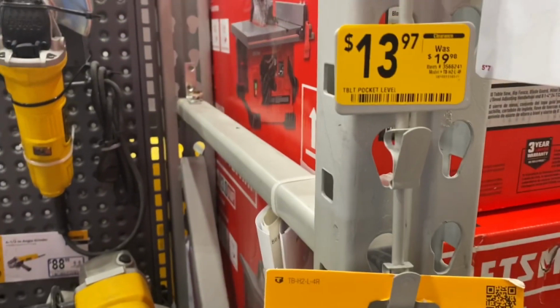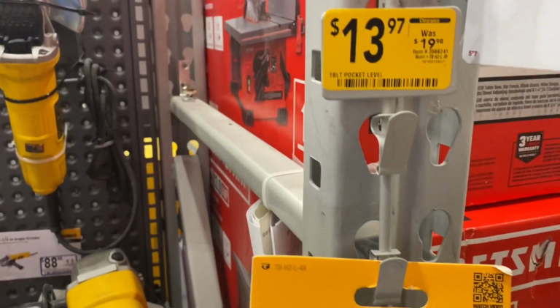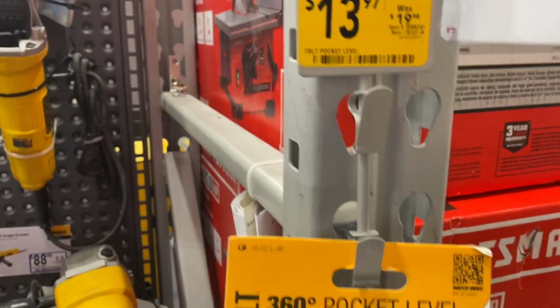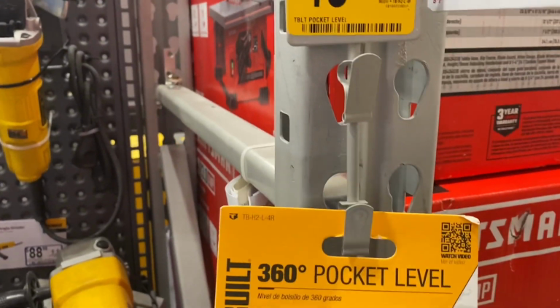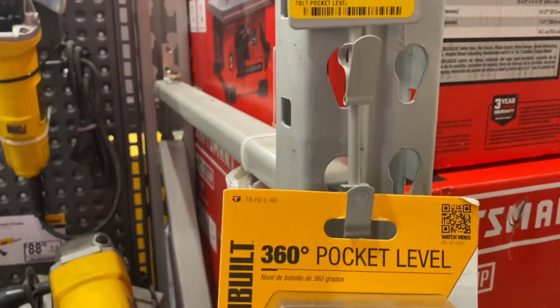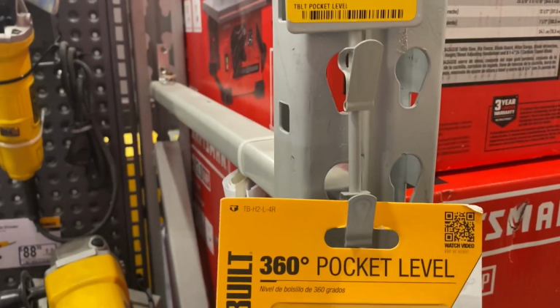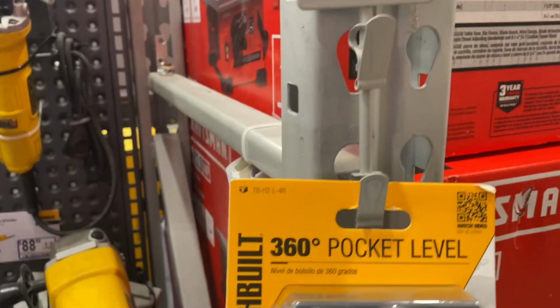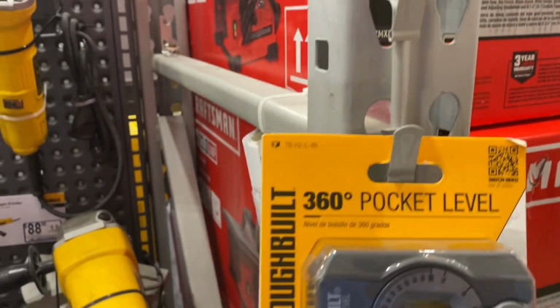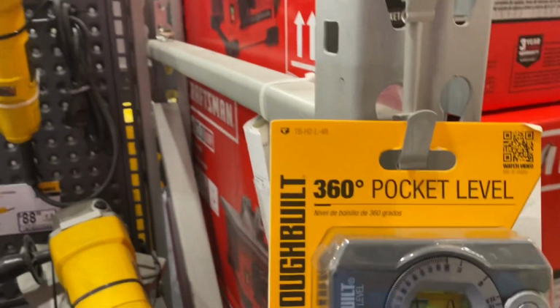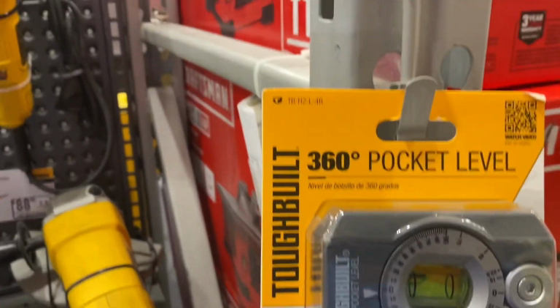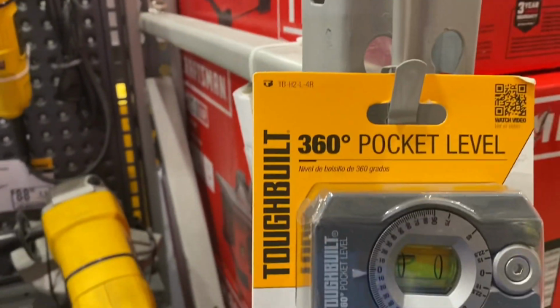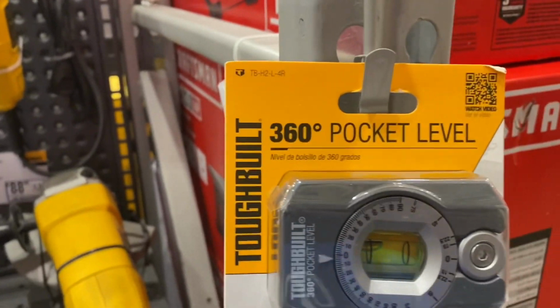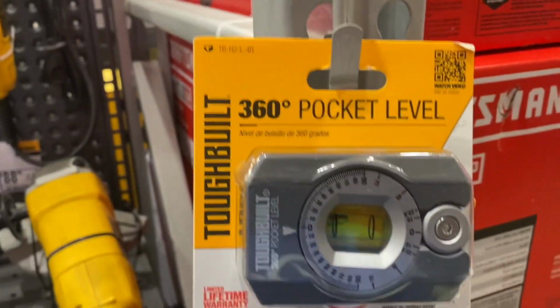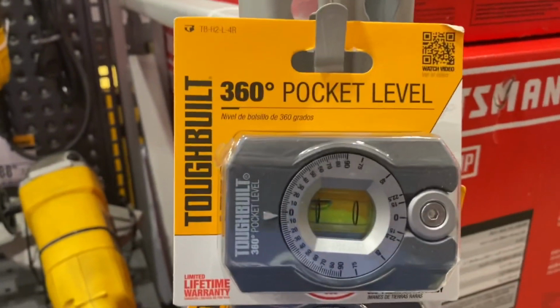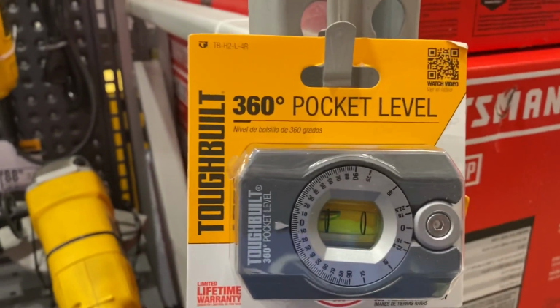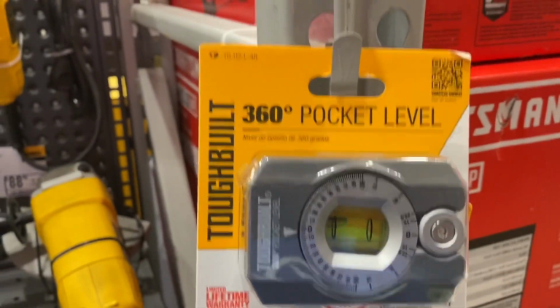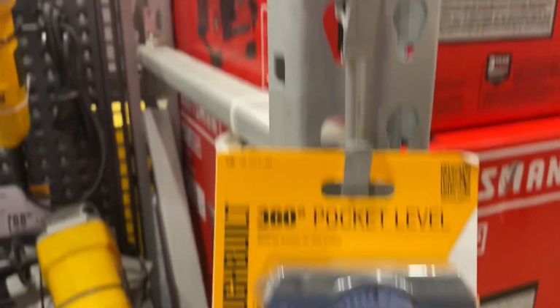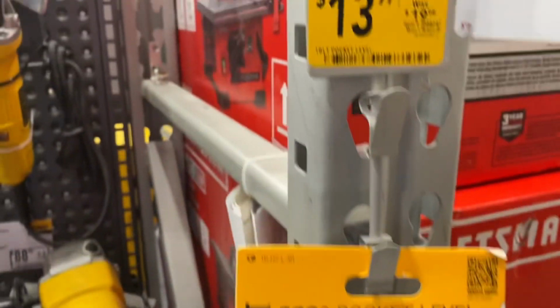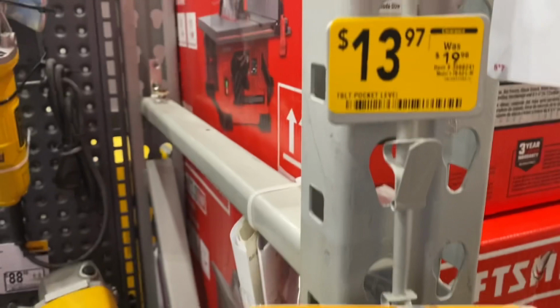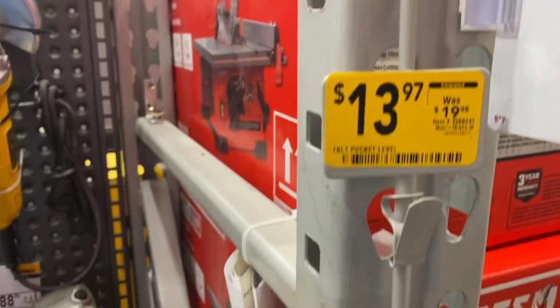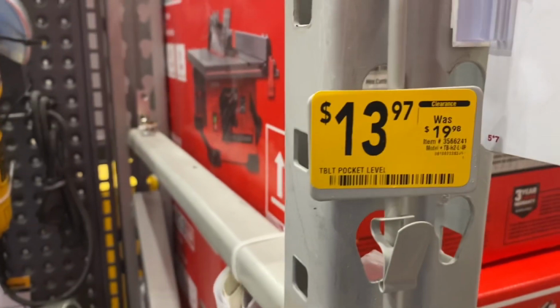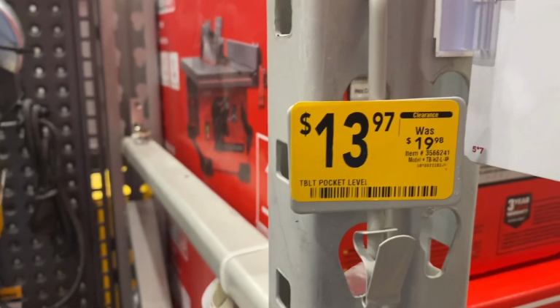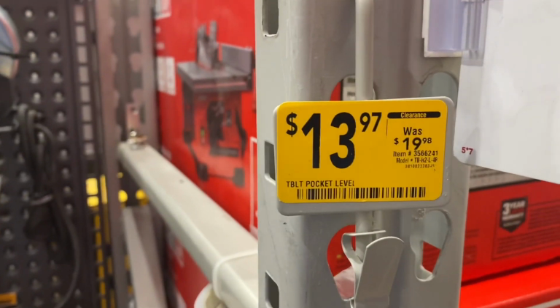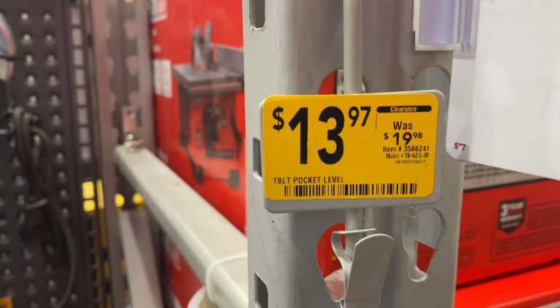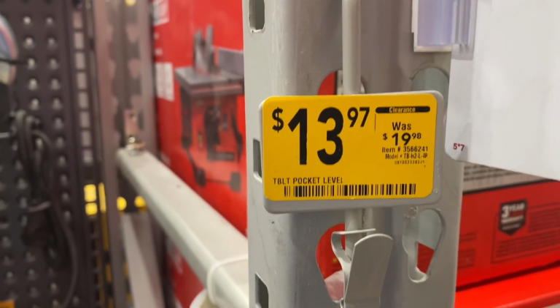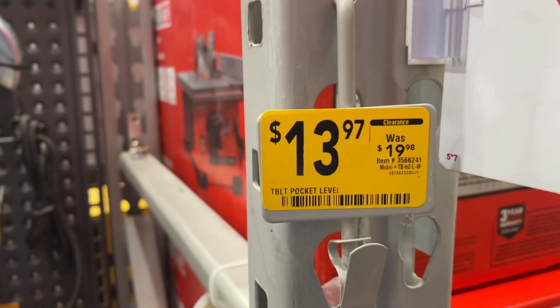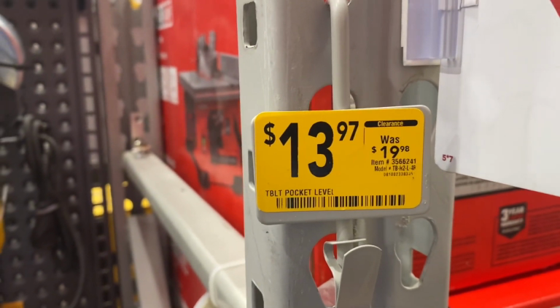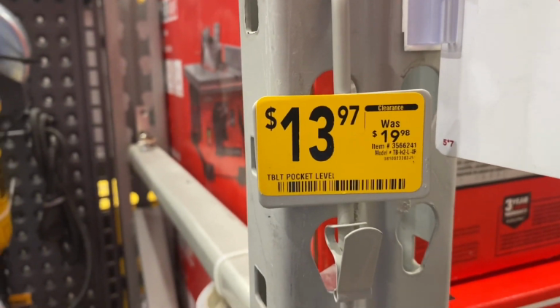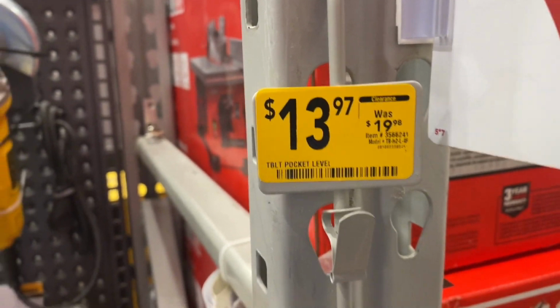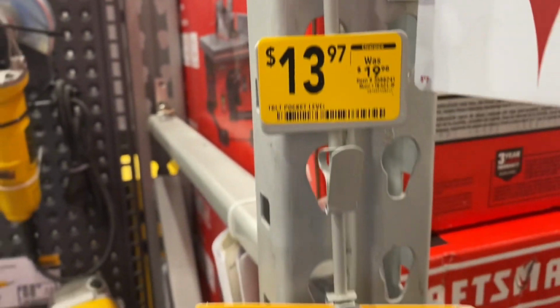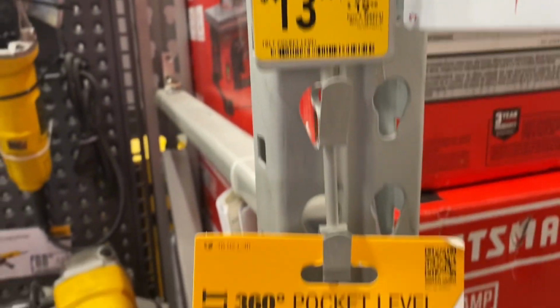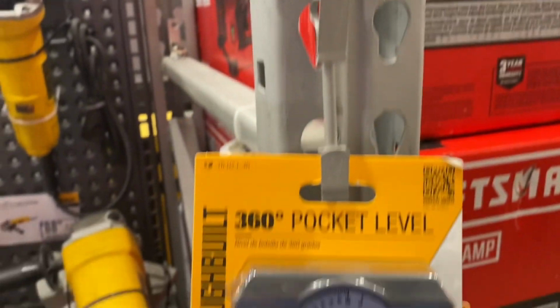Here are the Toughbuilt 360 pocket levels. They've got them down to $13.97 down from $19.98.